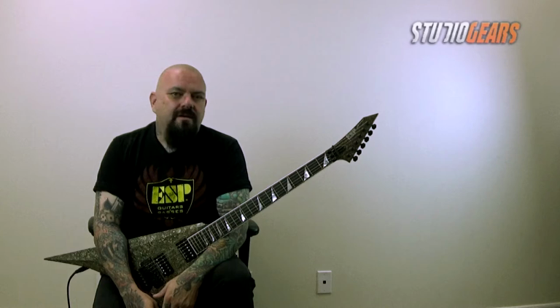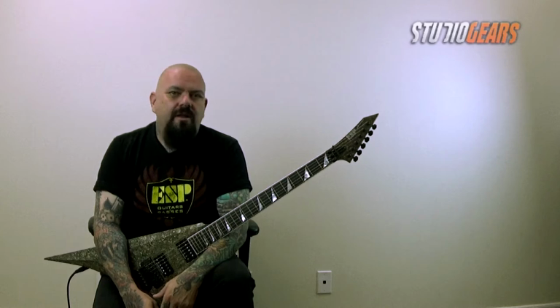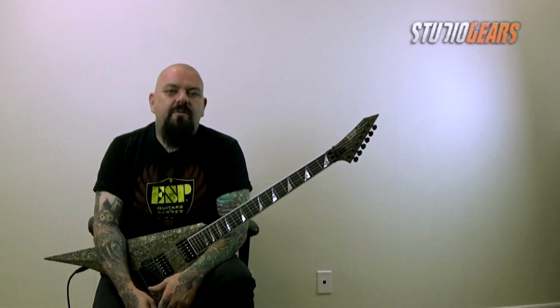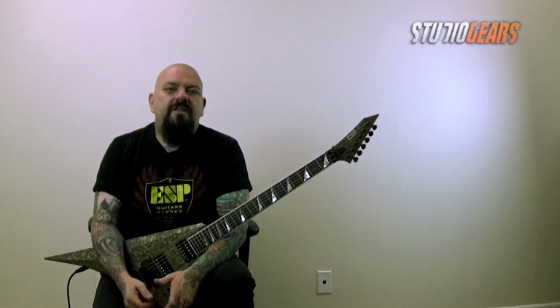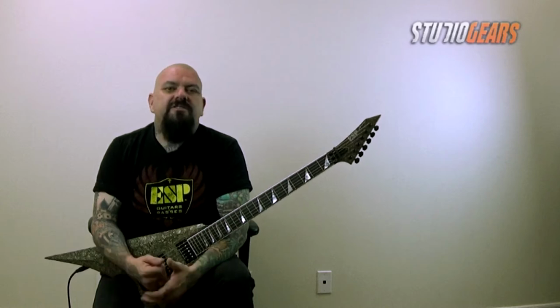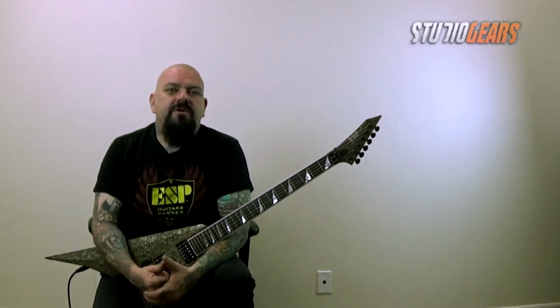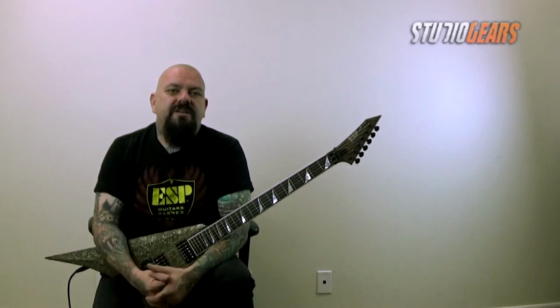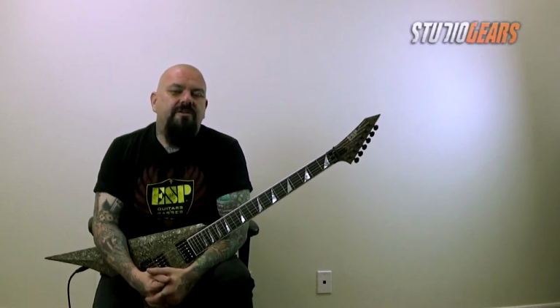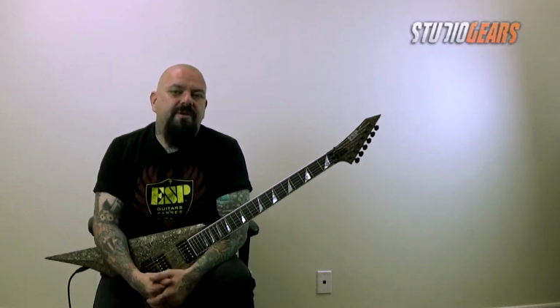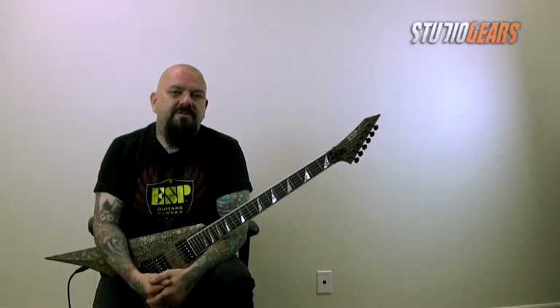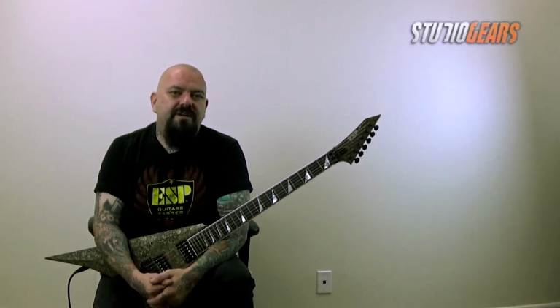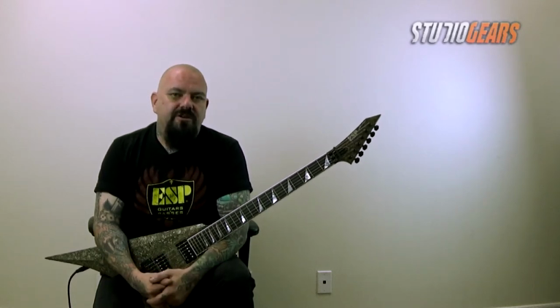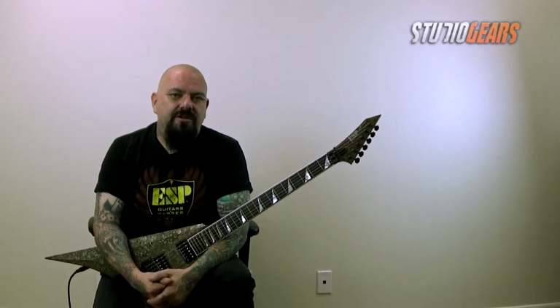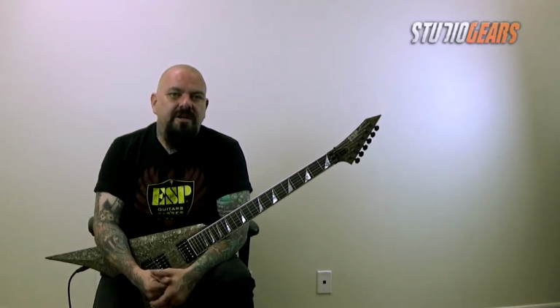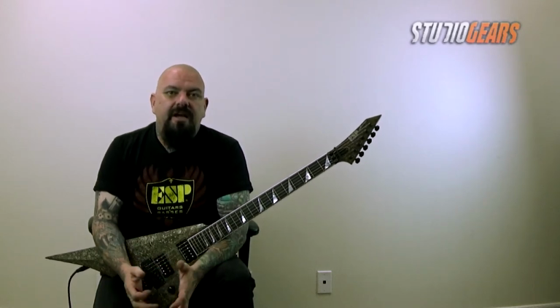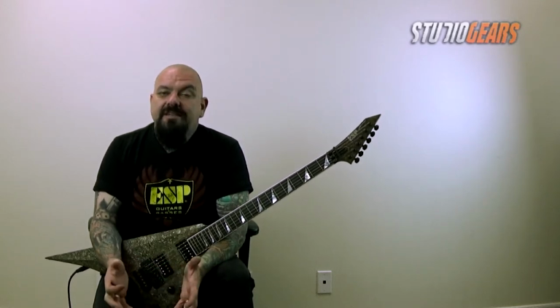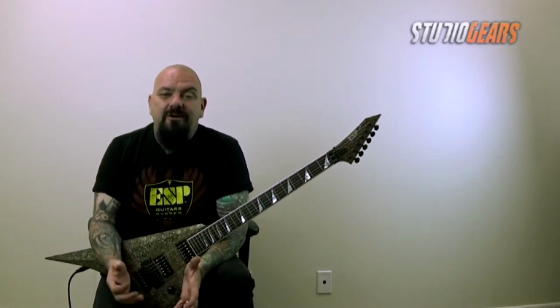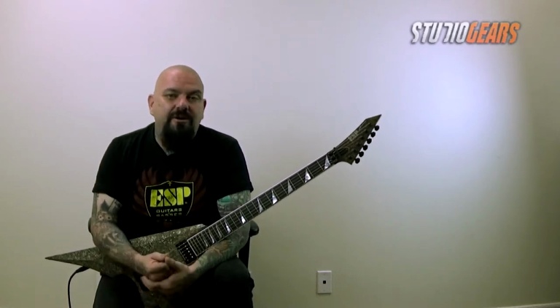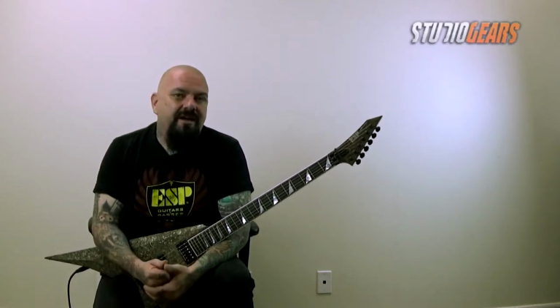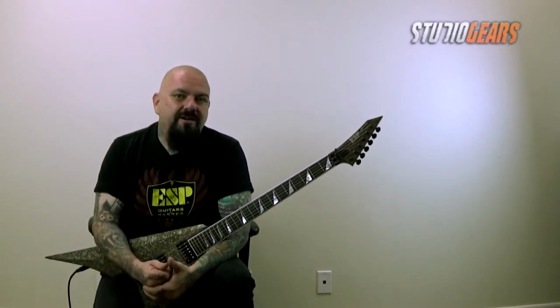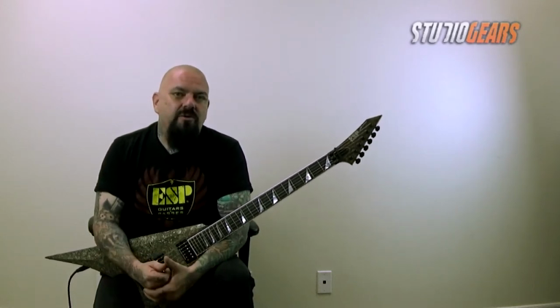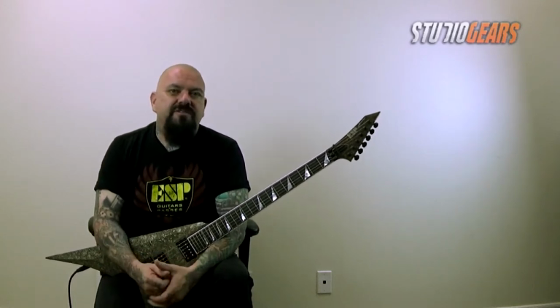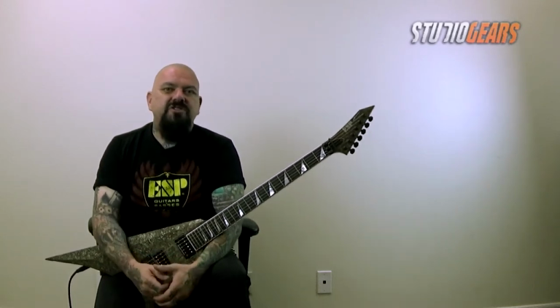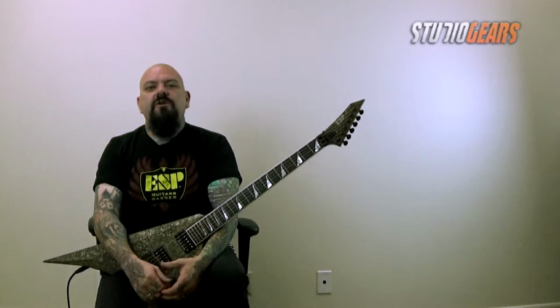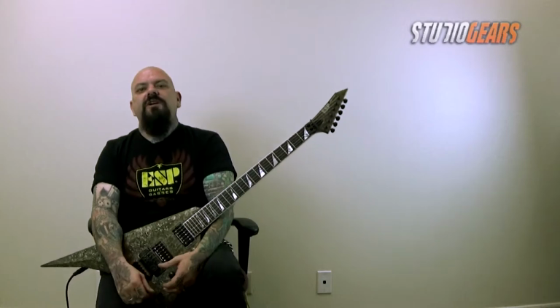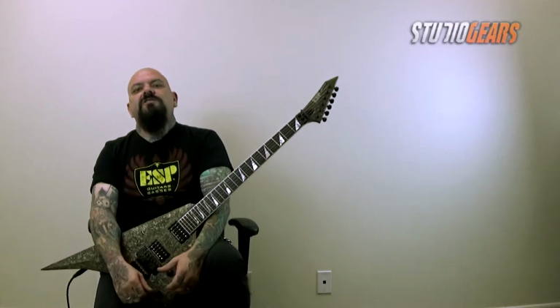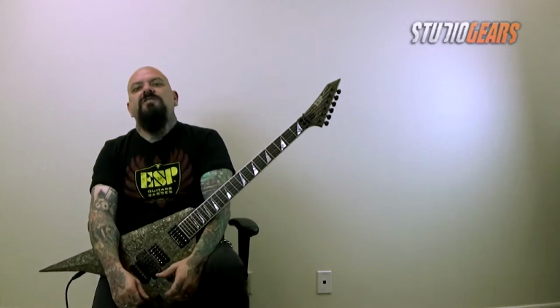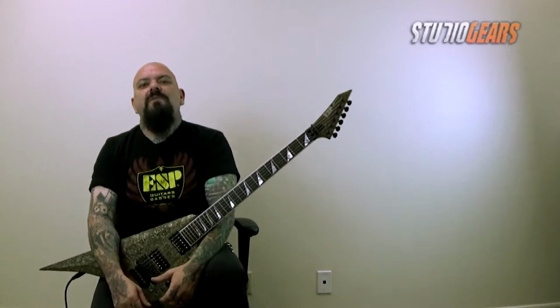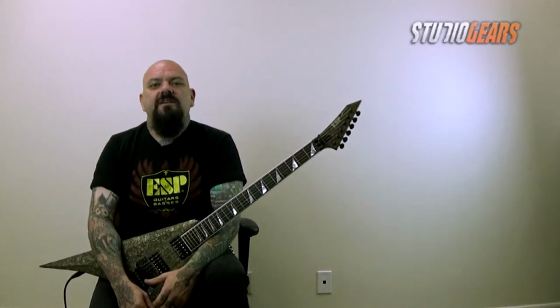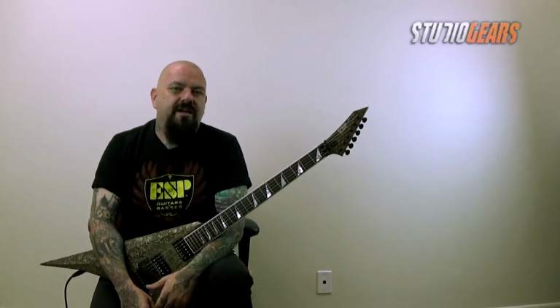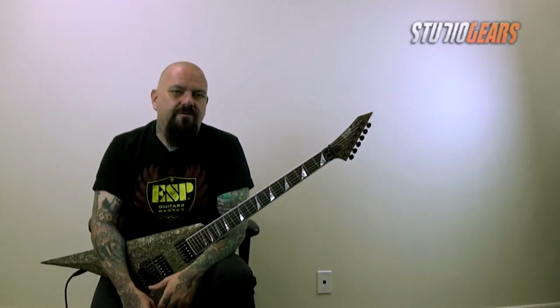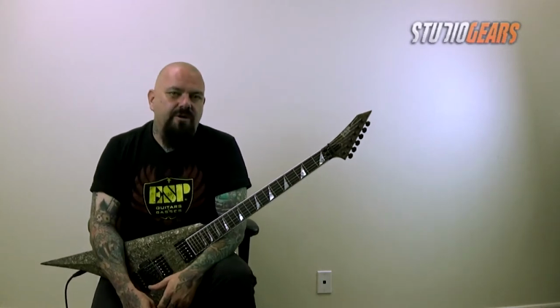Hello everybody, this is Chris Cannella from ESP Guitars, down here at the headquarters of Studio Gears in Temecula, California.